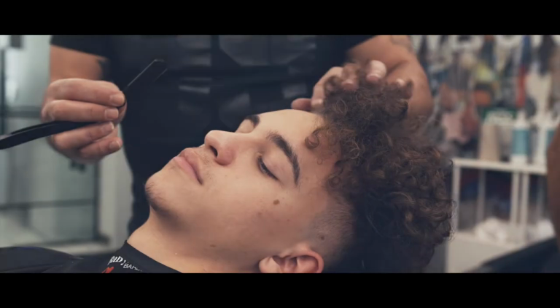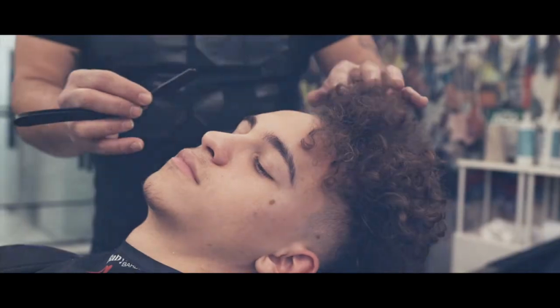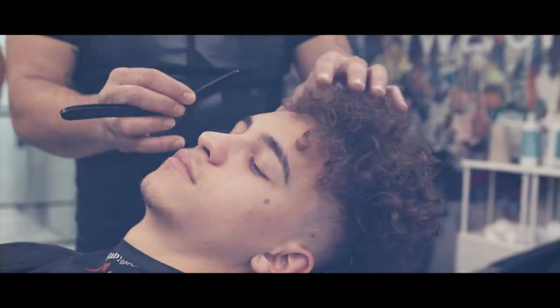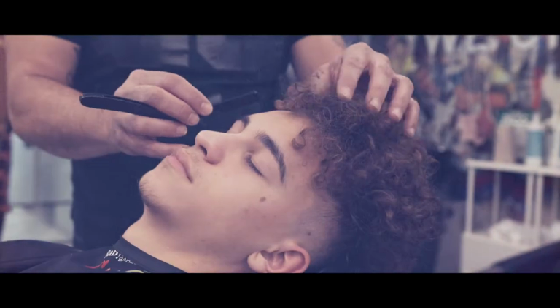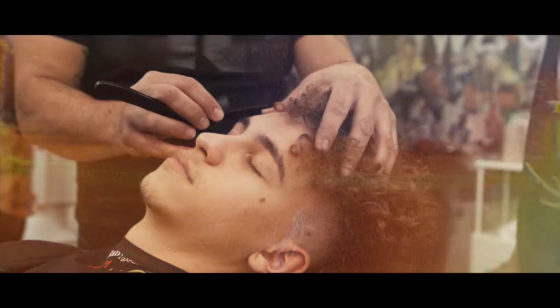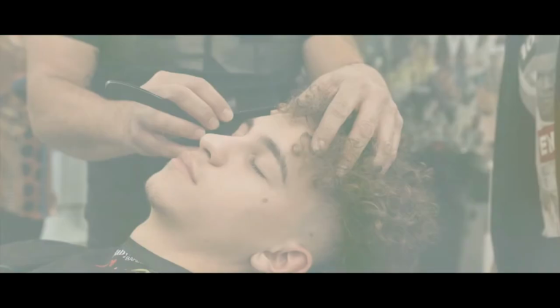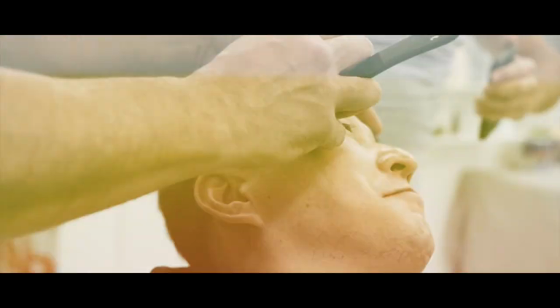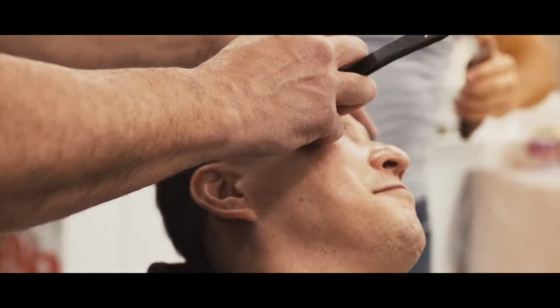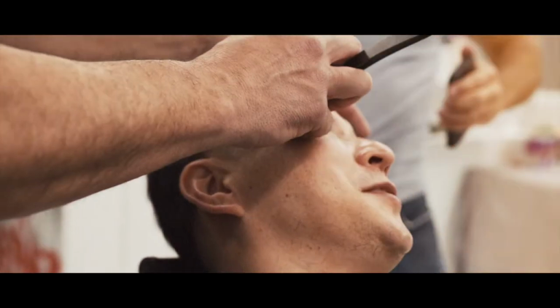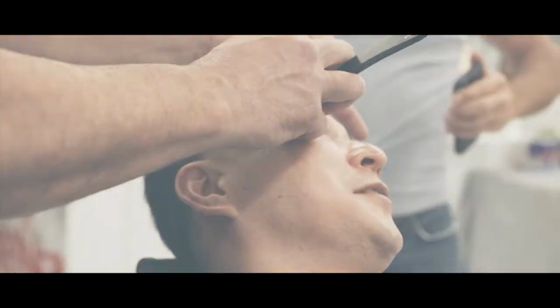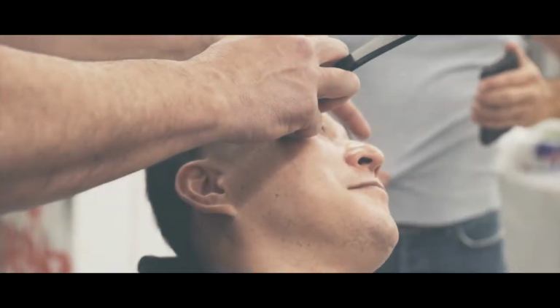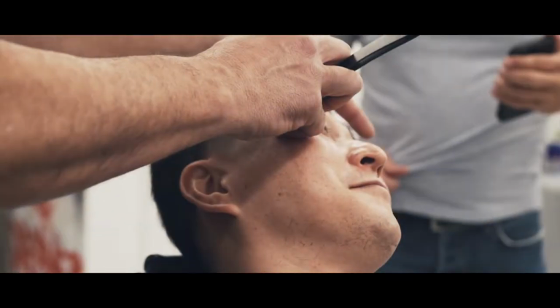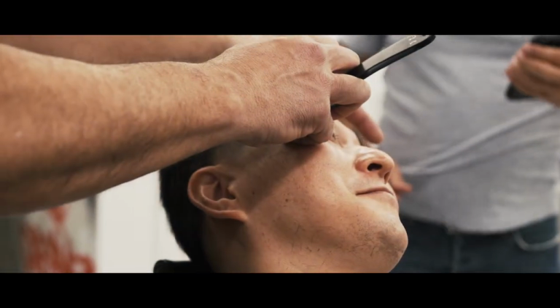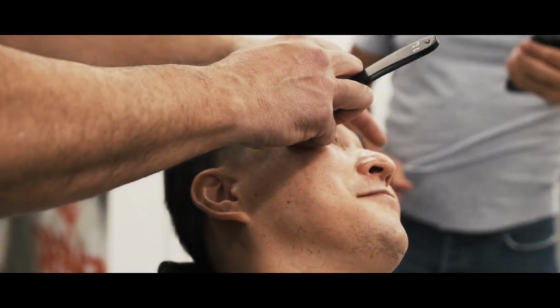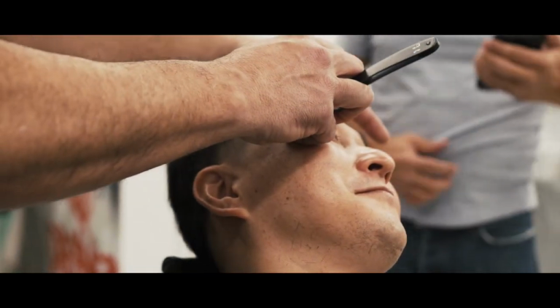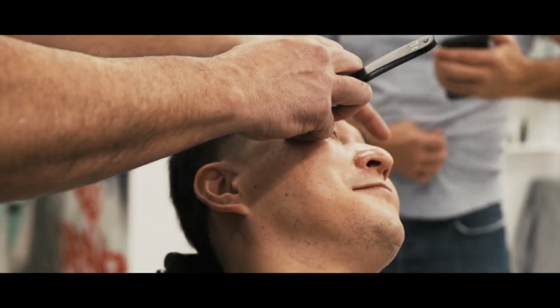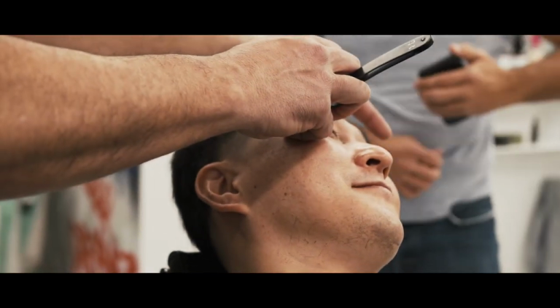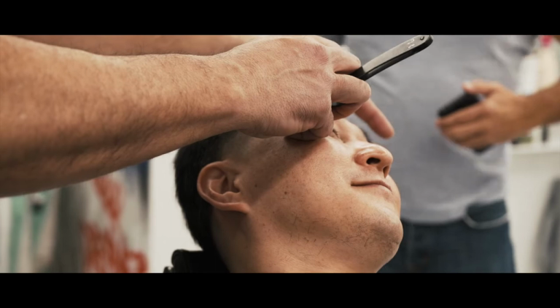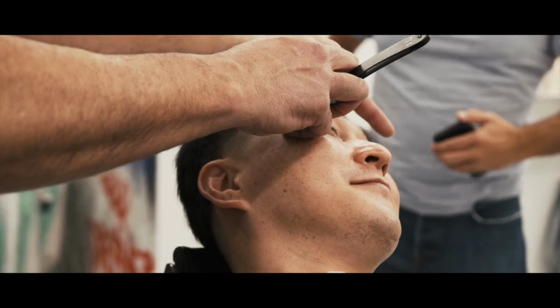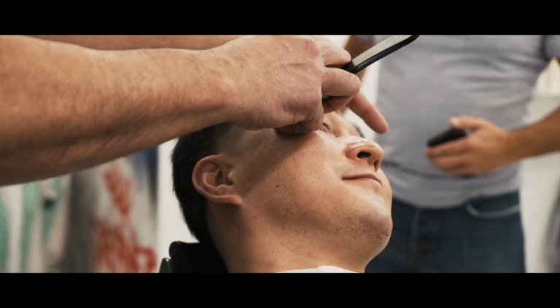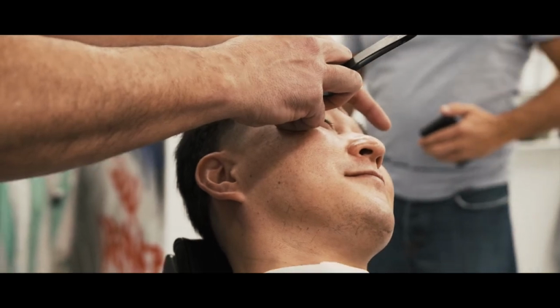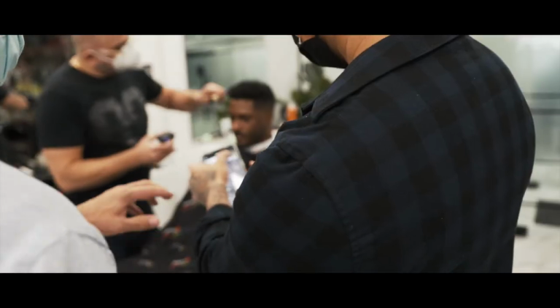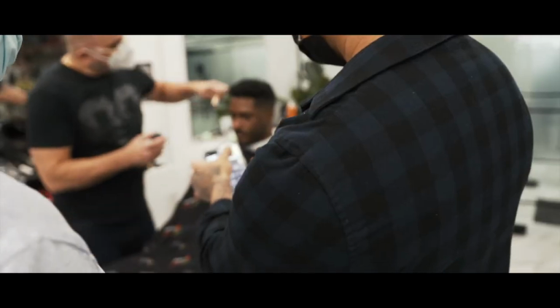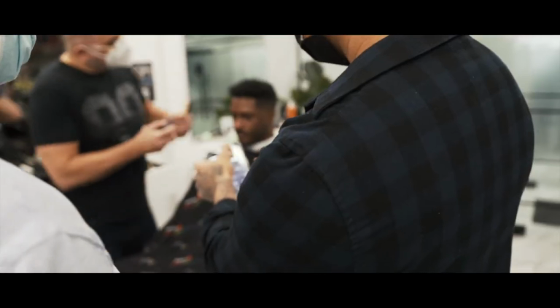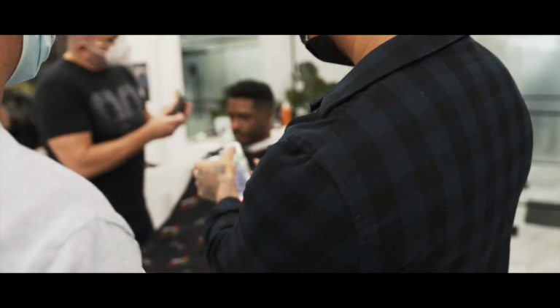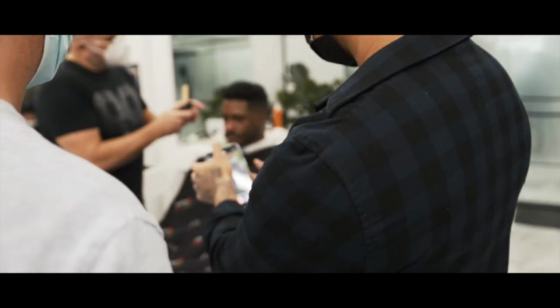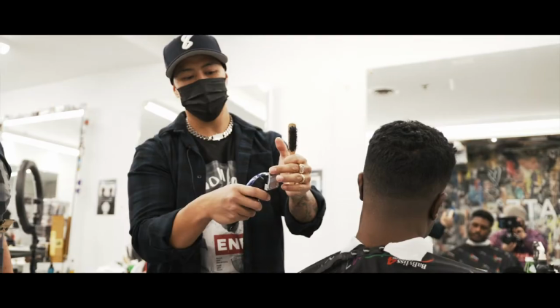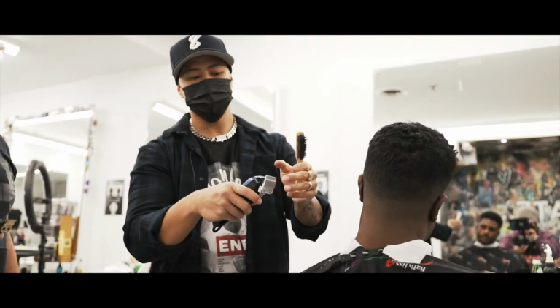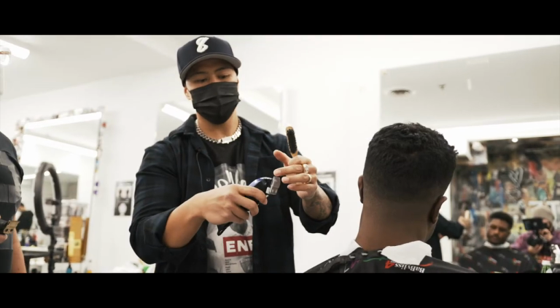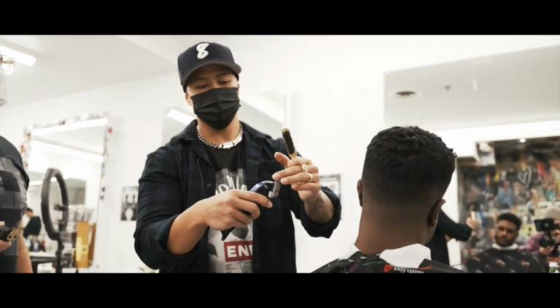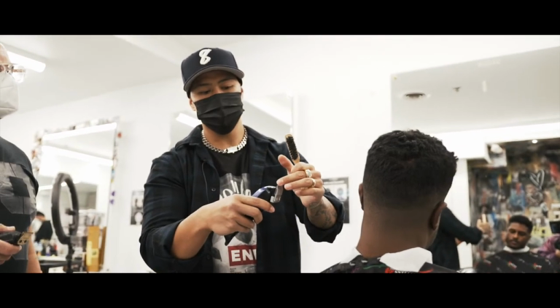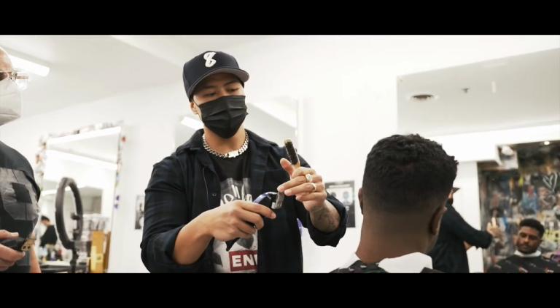When I straight blade it just as is, I kind of see it as a natural form. Sometimes if you tilt someone's head over, it could throw off the whole lining.